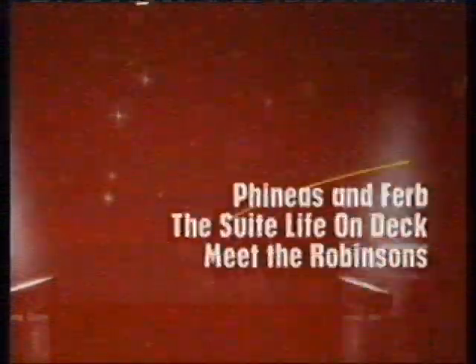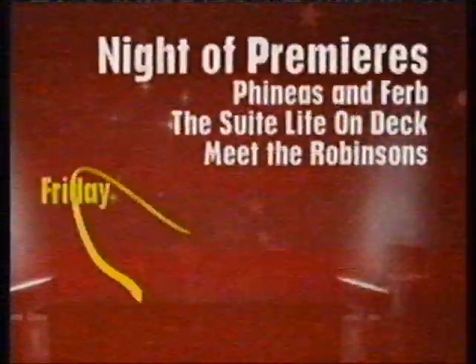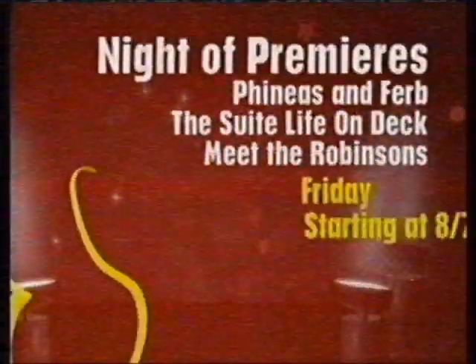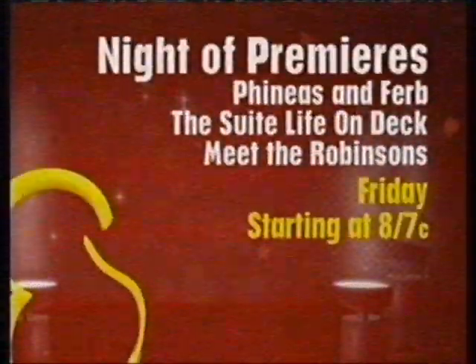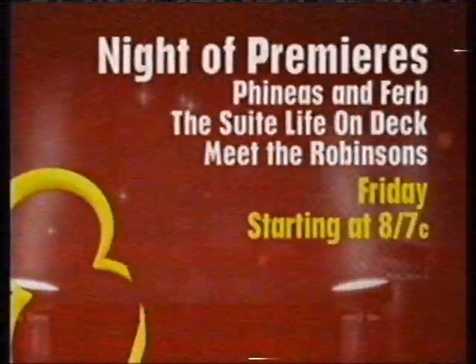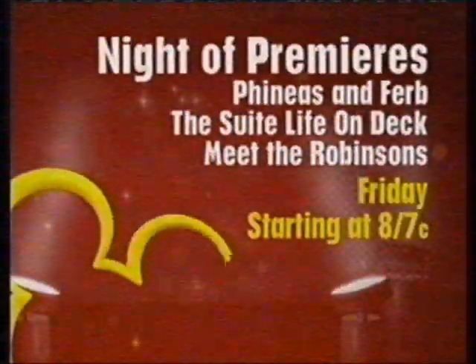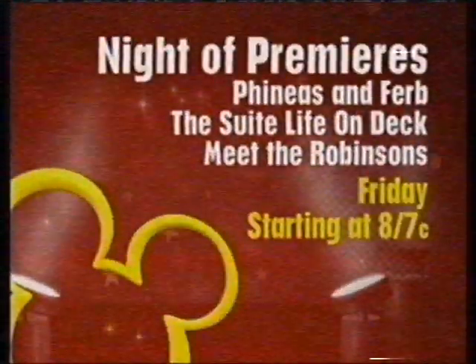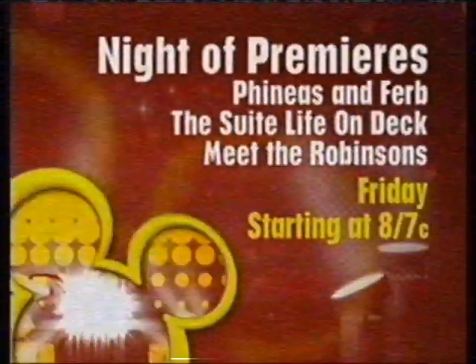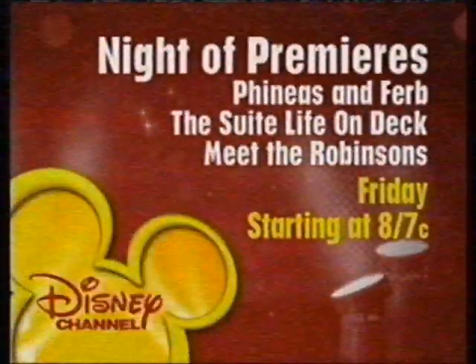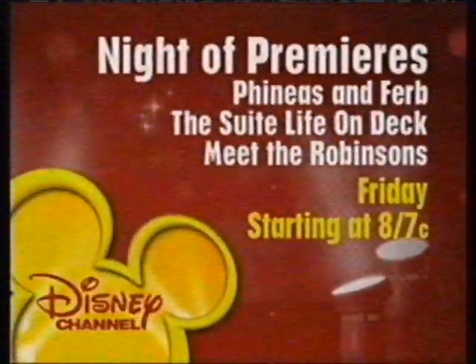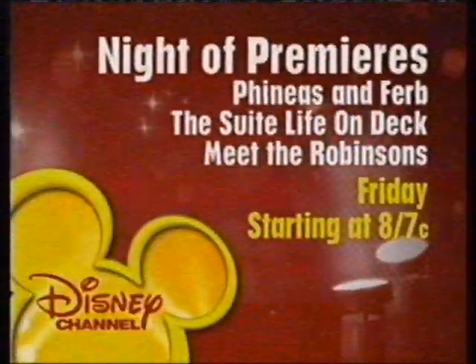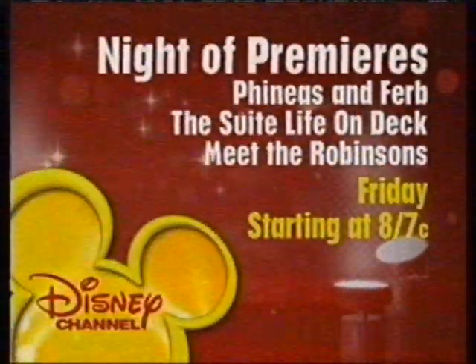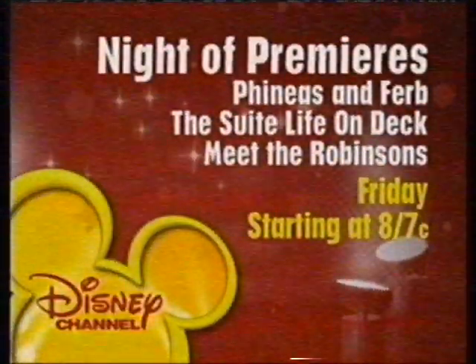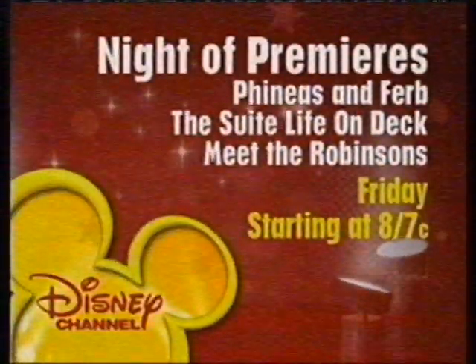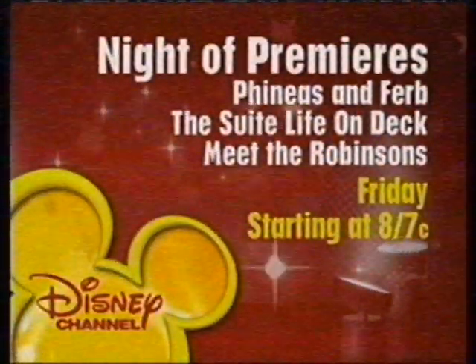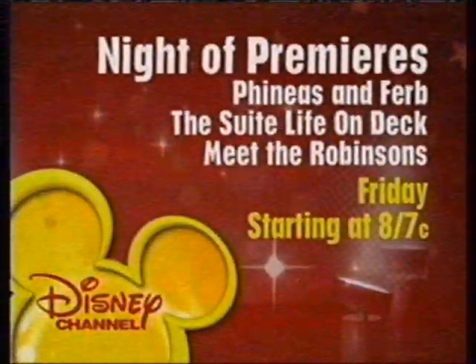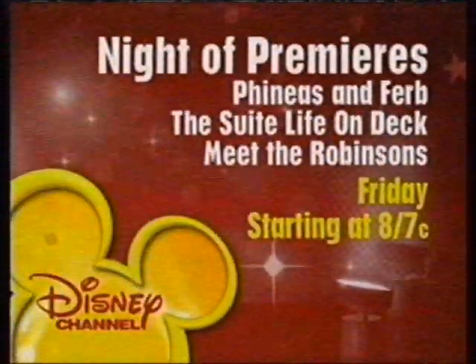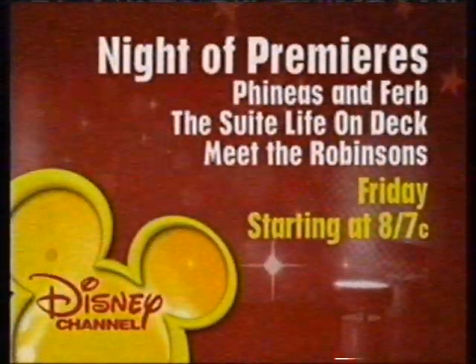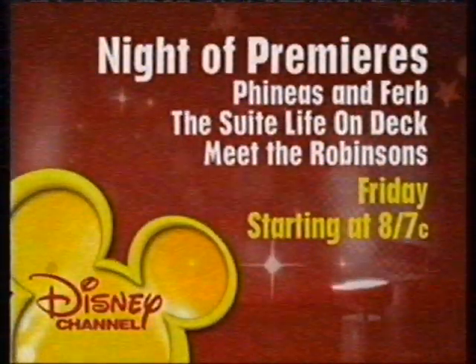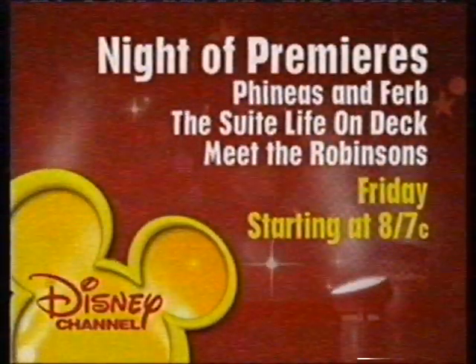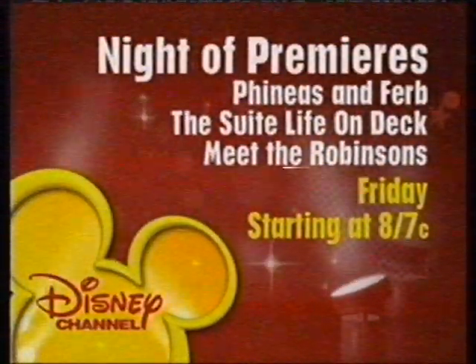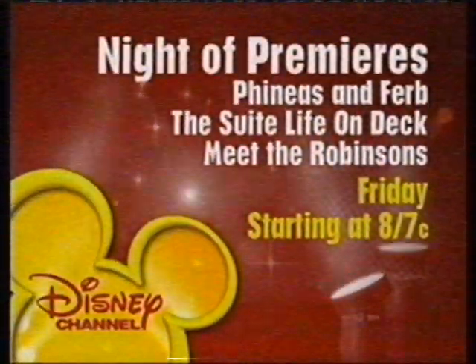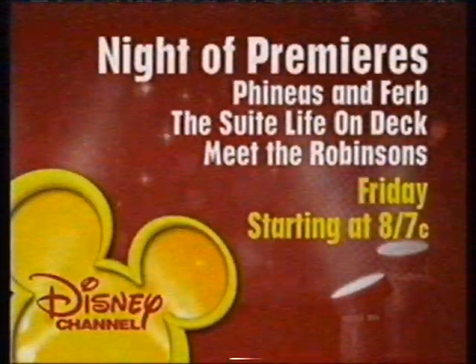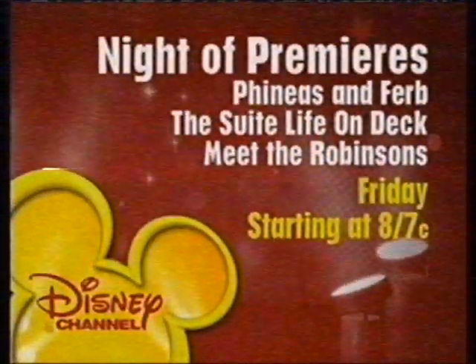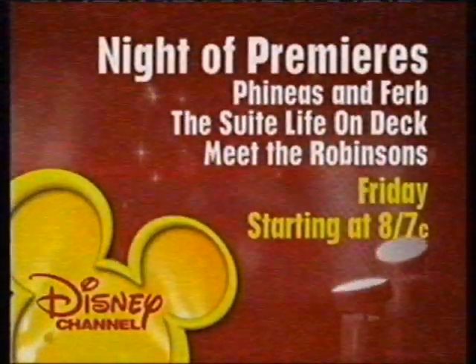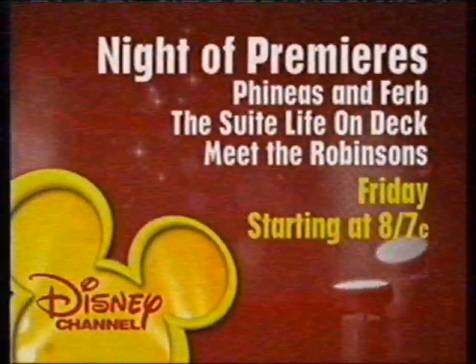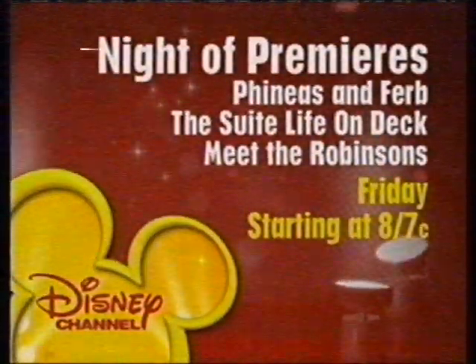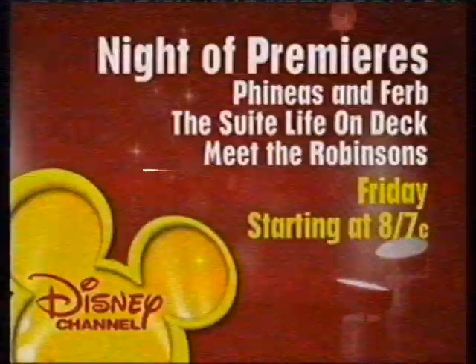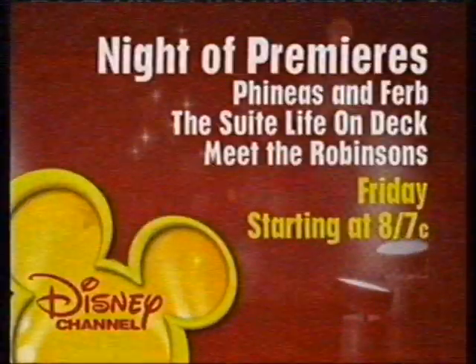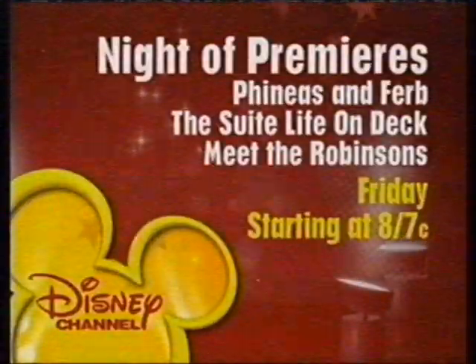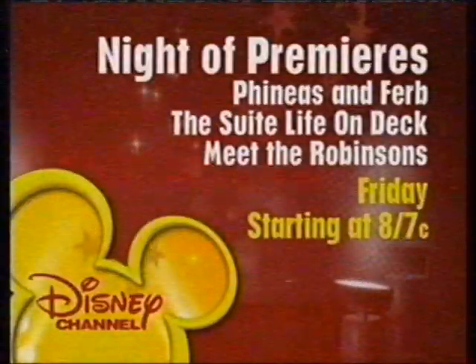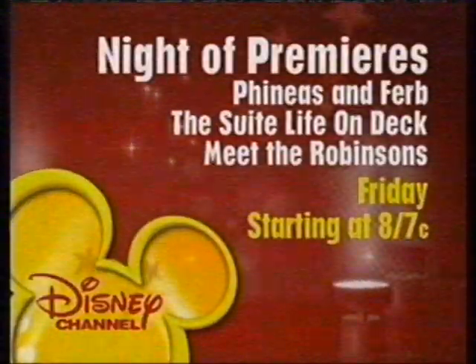Disney Channel's Night of Premieres, Friday, starting at 8, 7 central on Disney Channel.